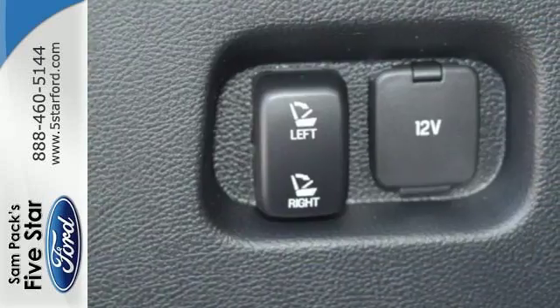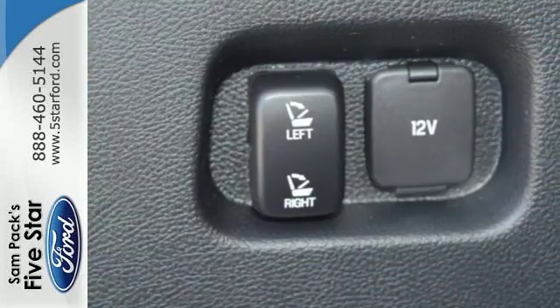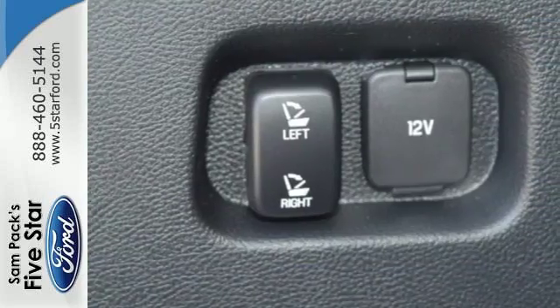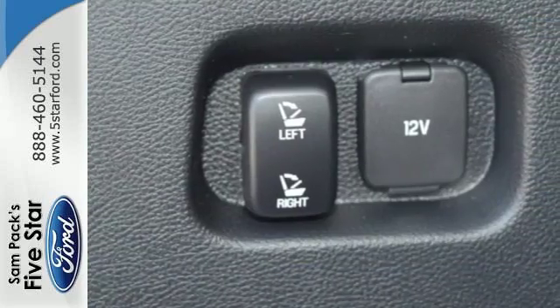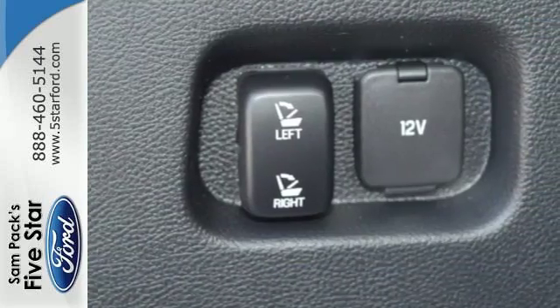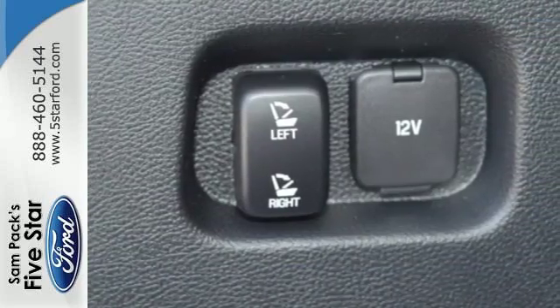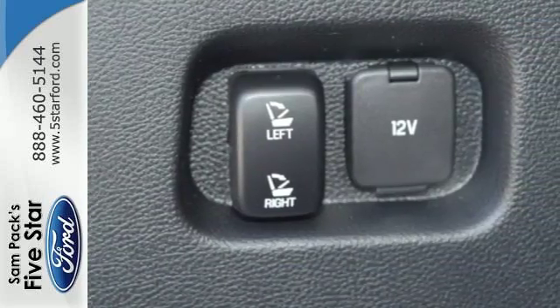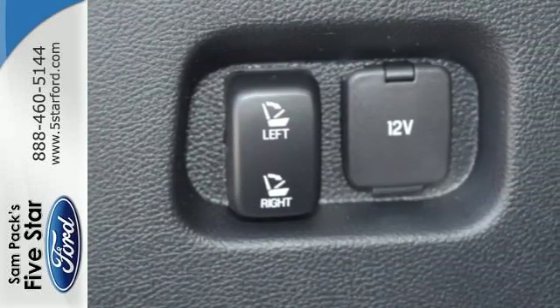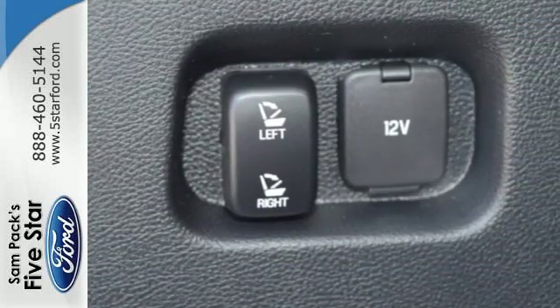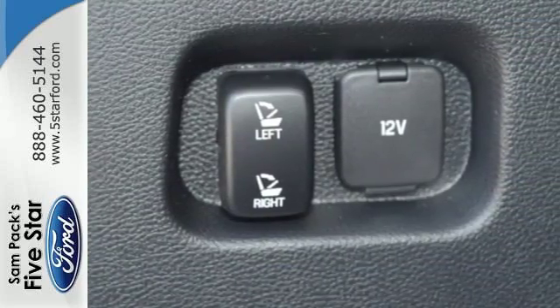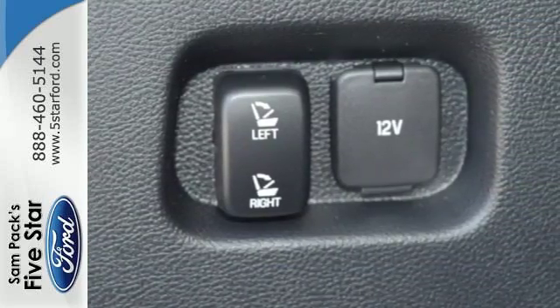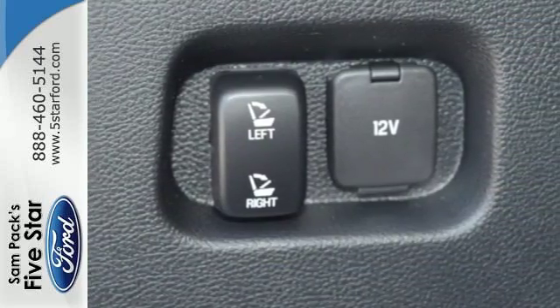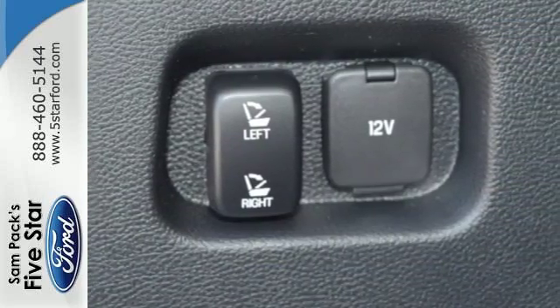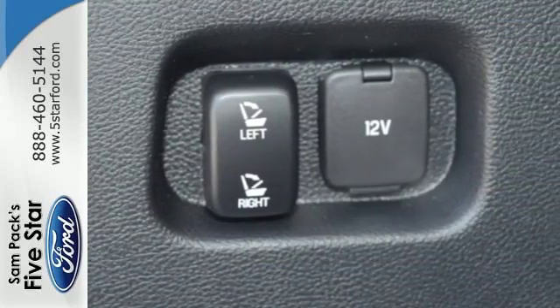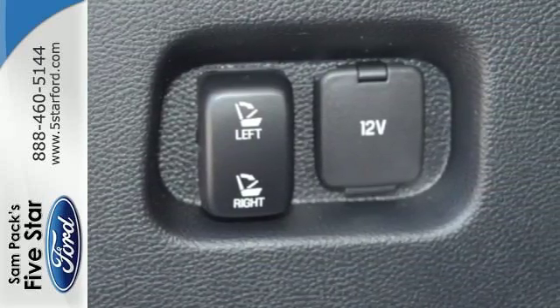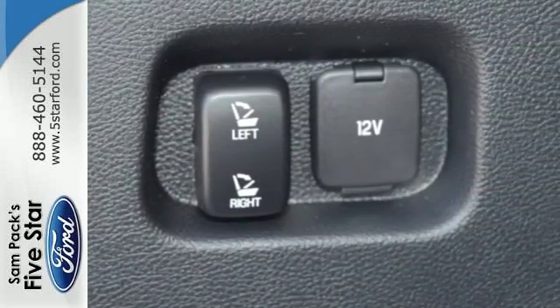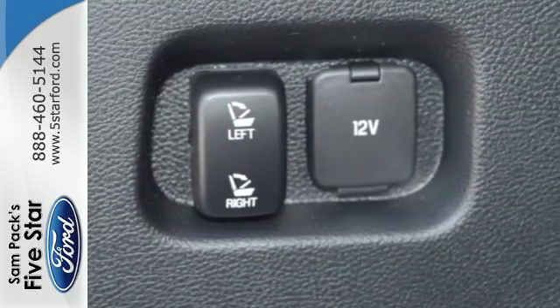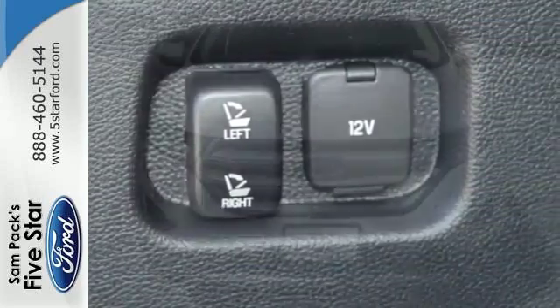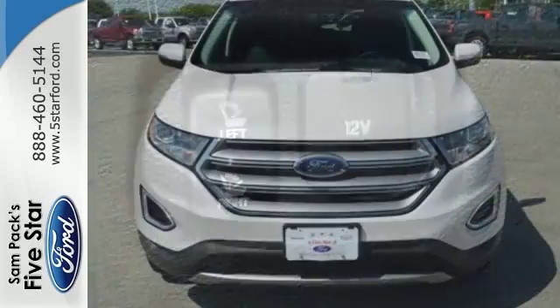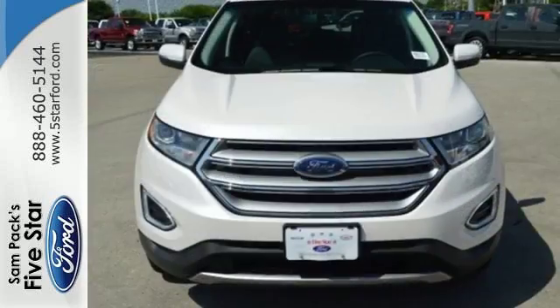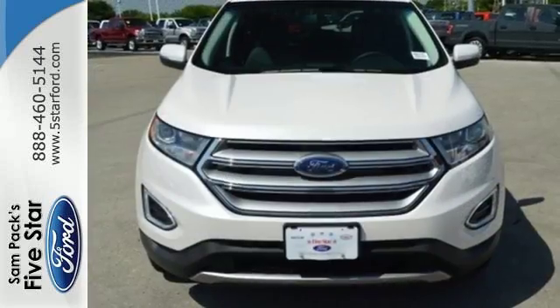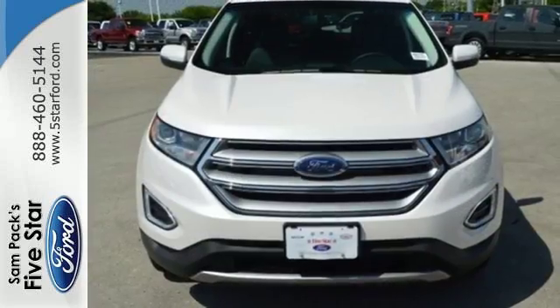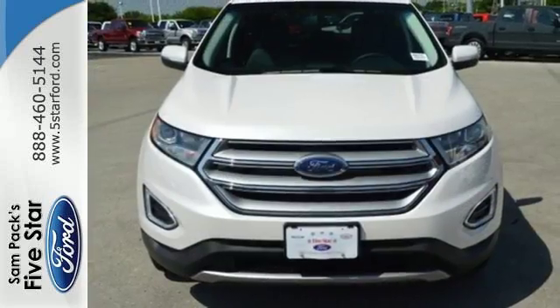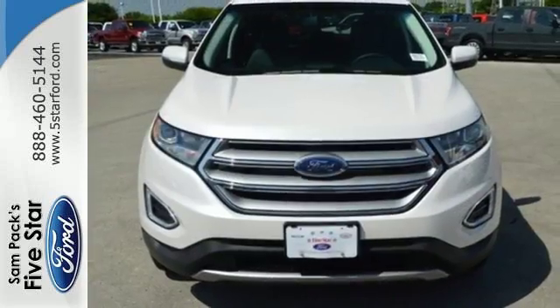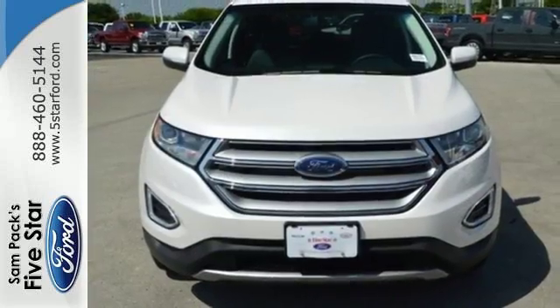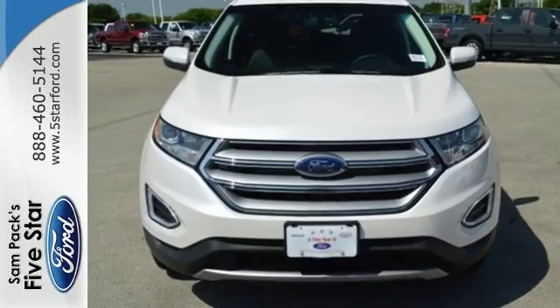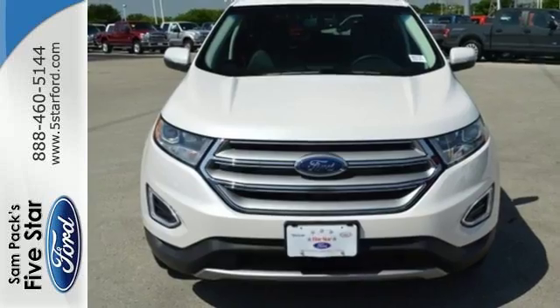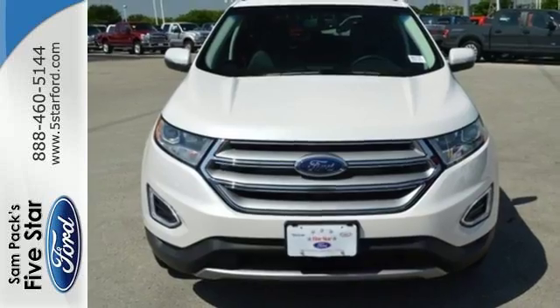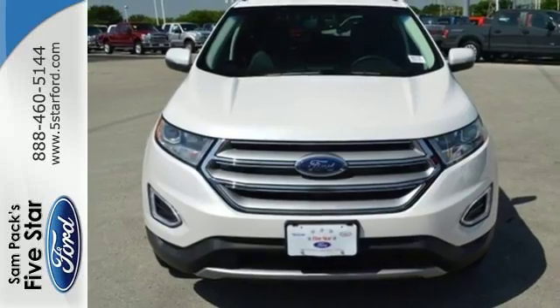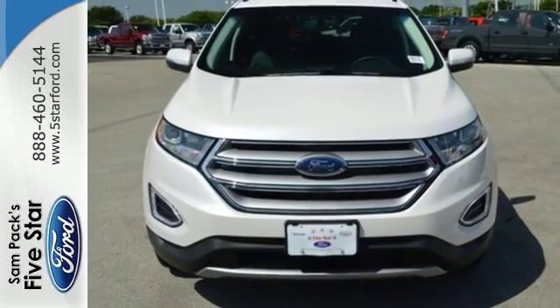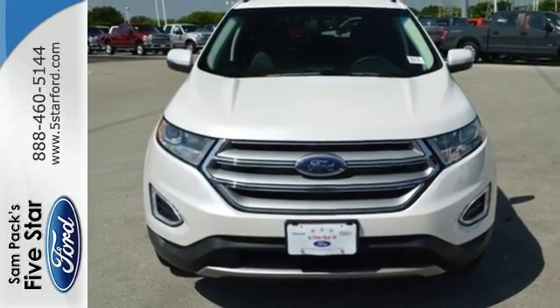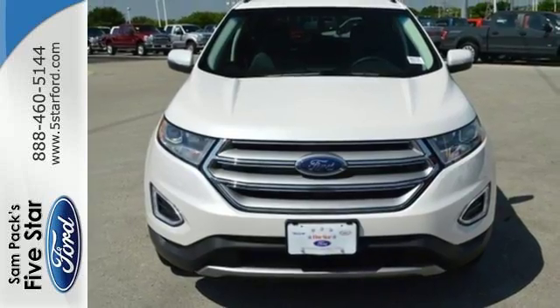Stay cool, calm, and connected in this attractive Ford Edge. Stop in for a test drive today.